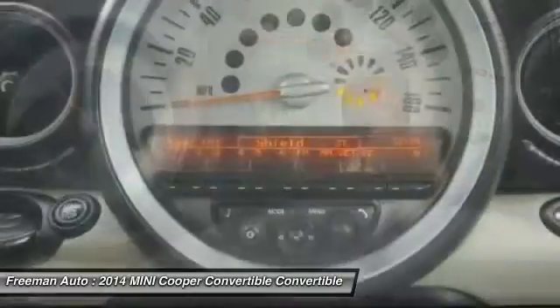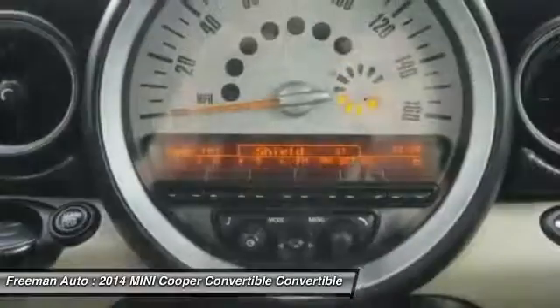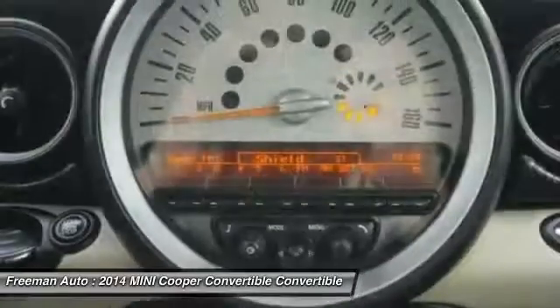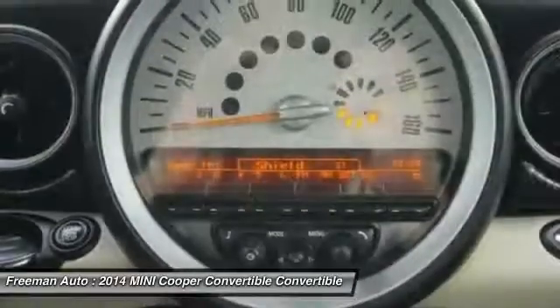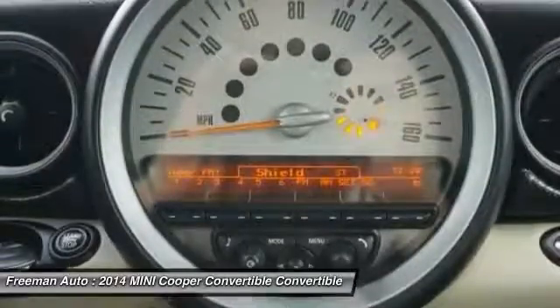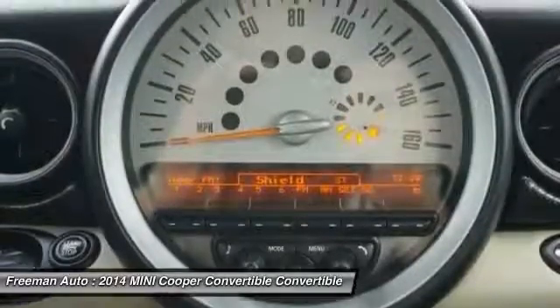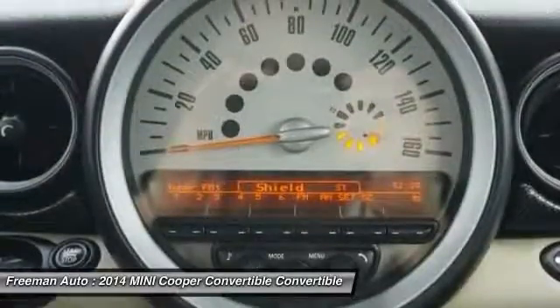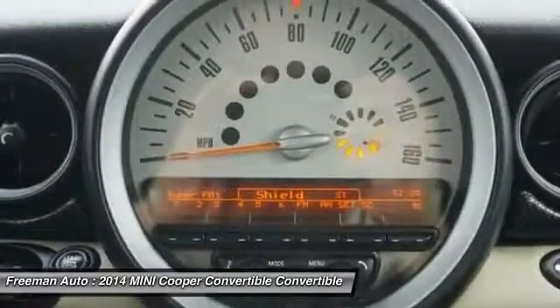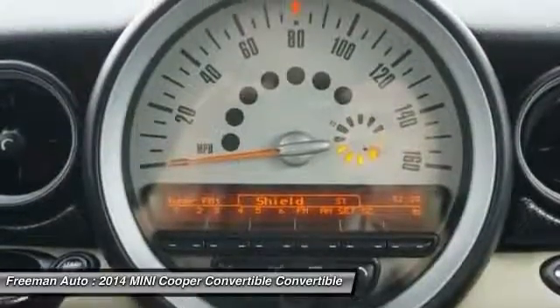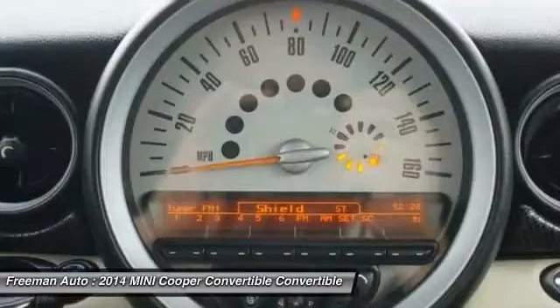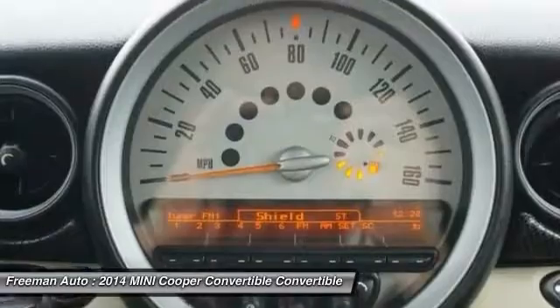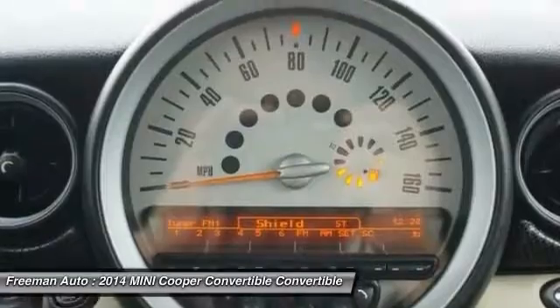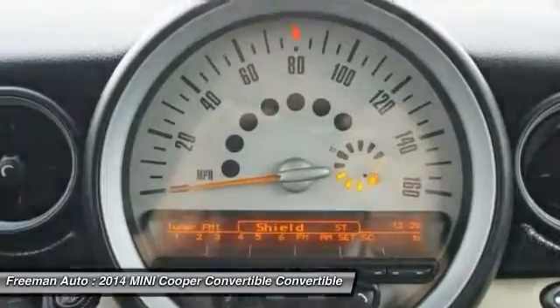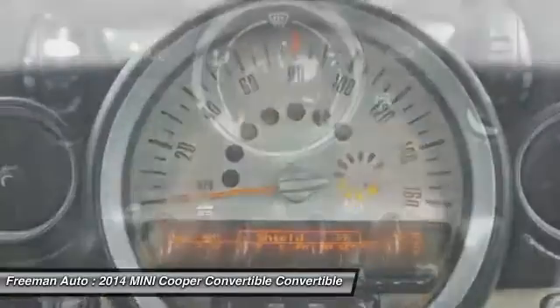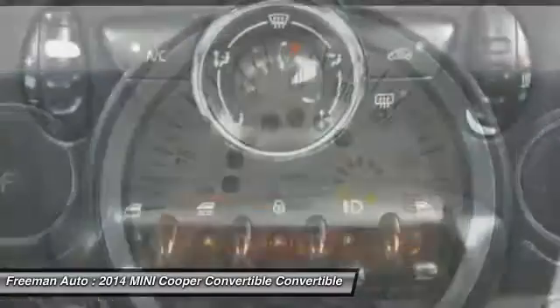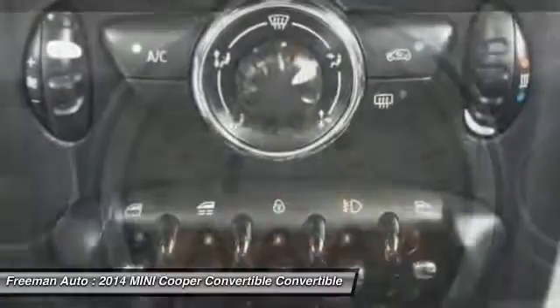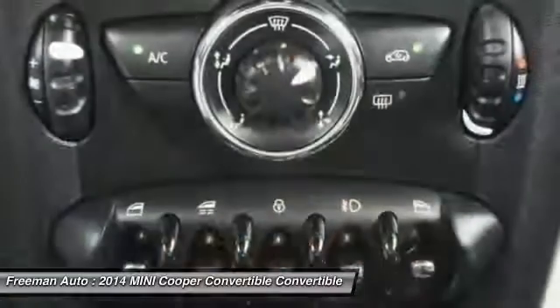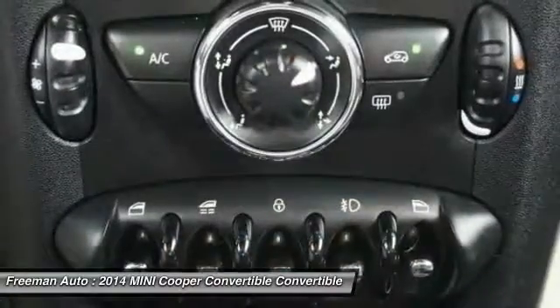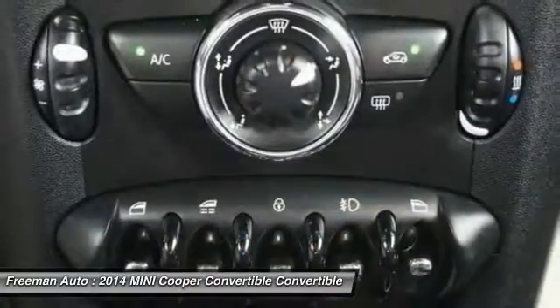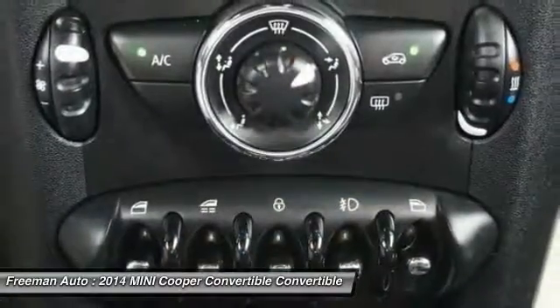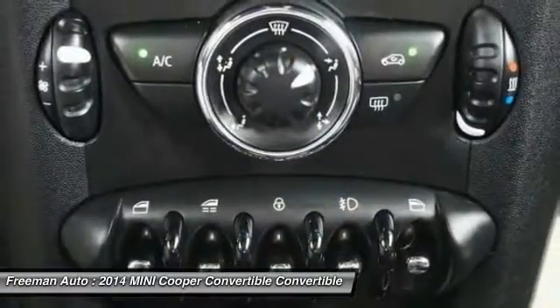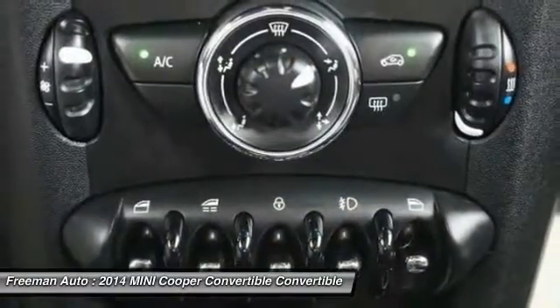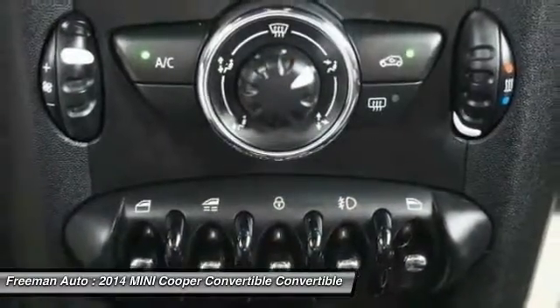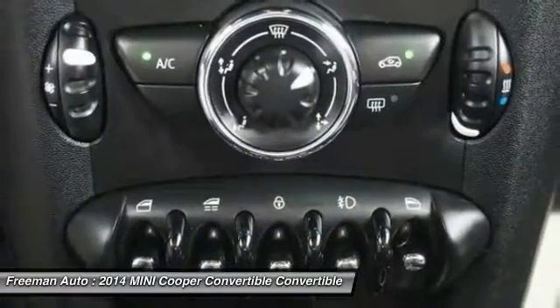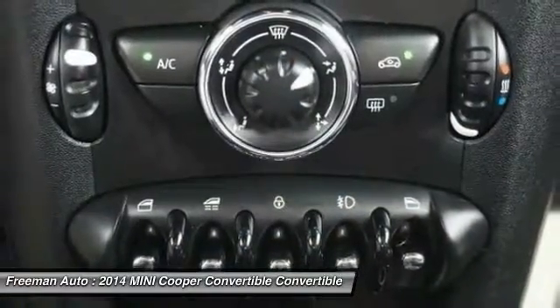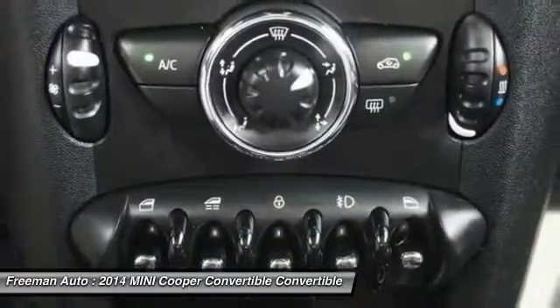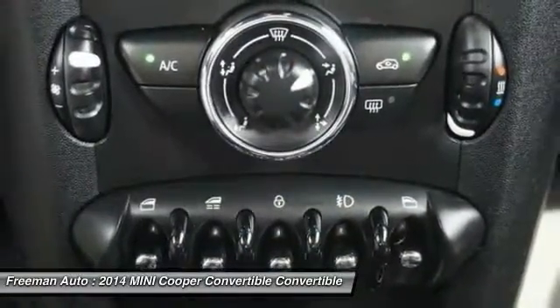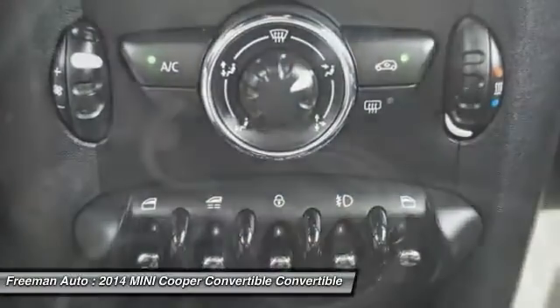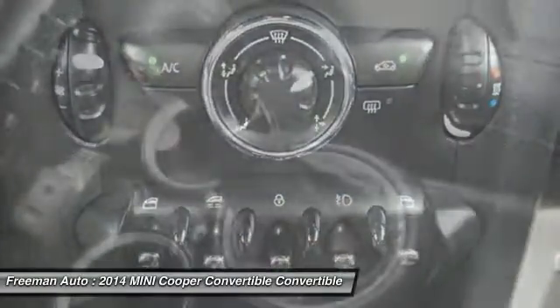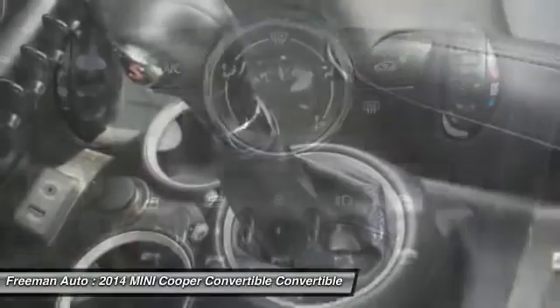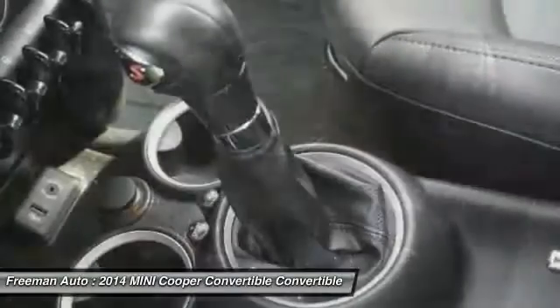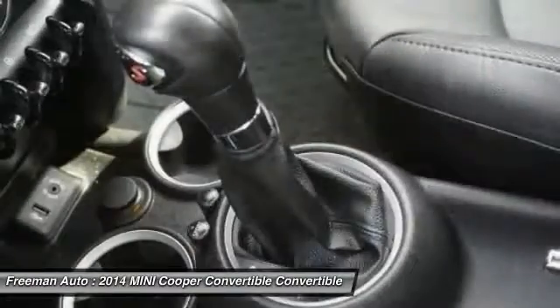Driver airbag. If you like it online, you'll love it in your driveway. Take it for a spin today.